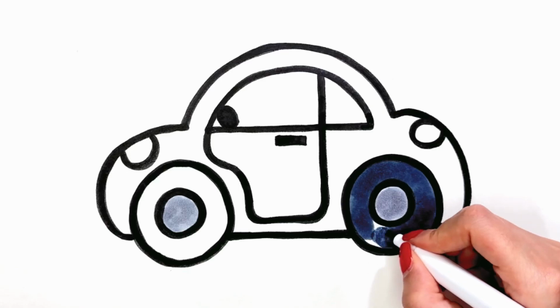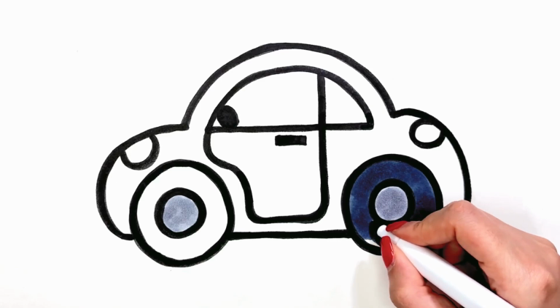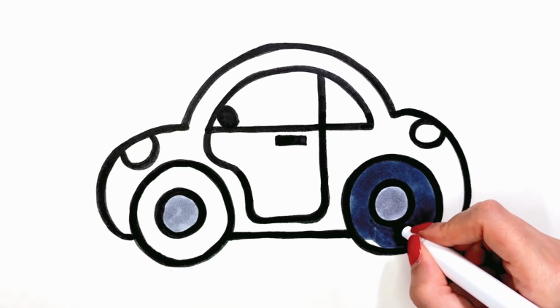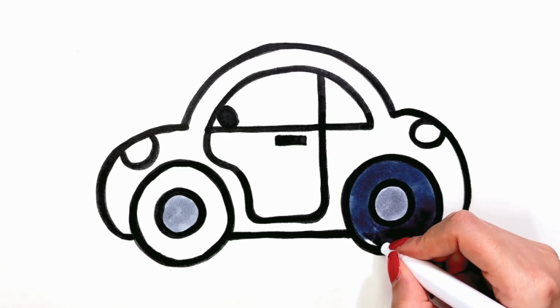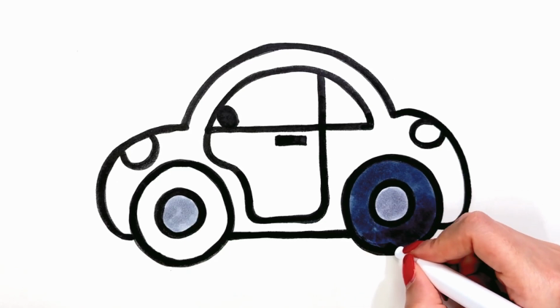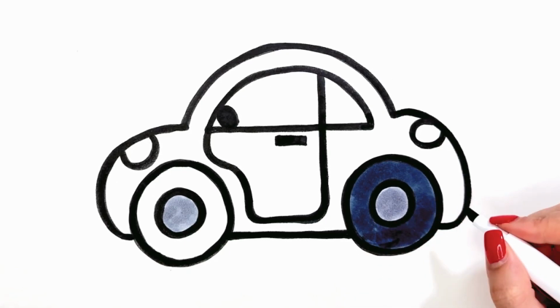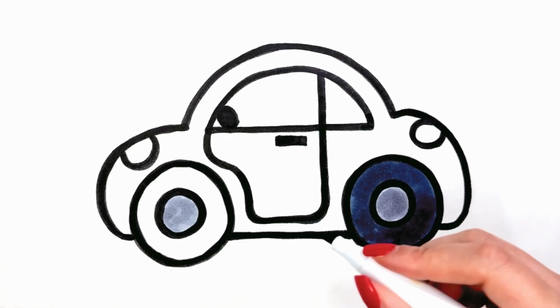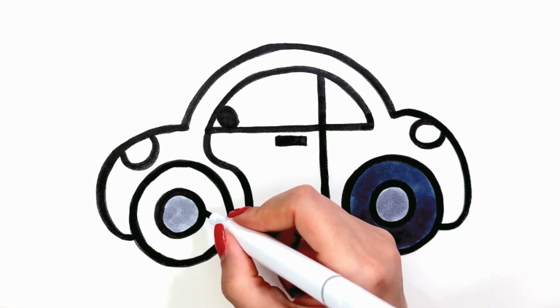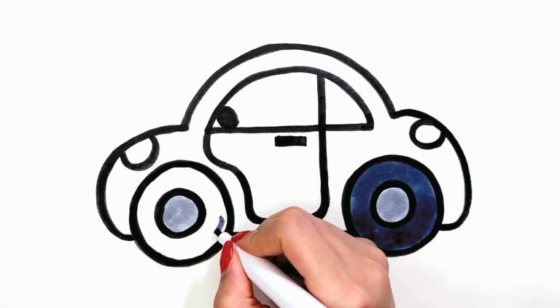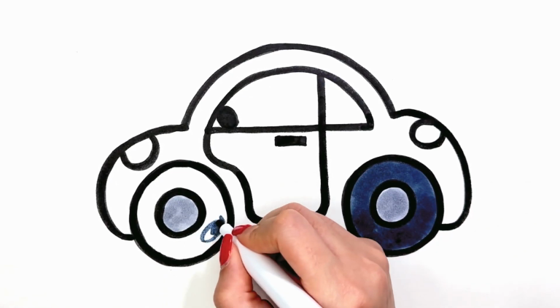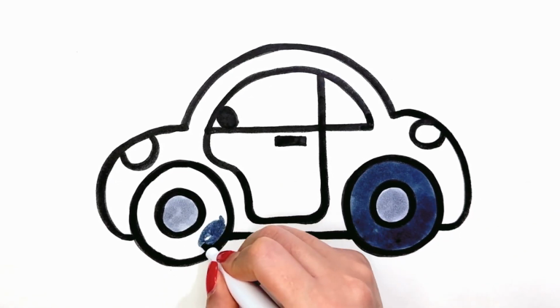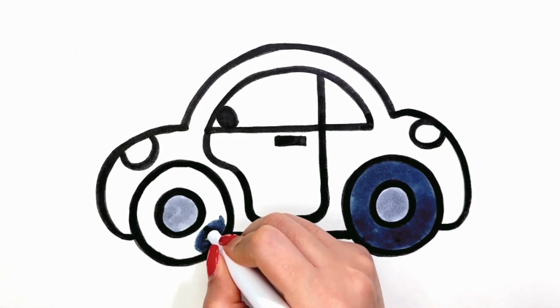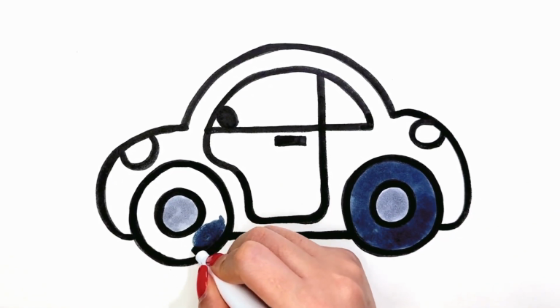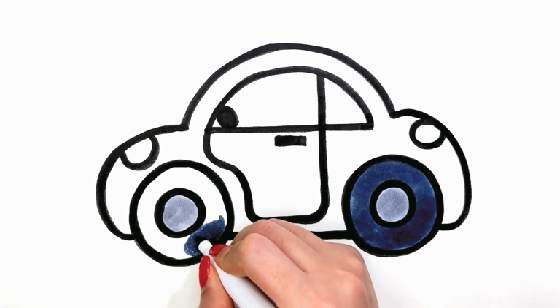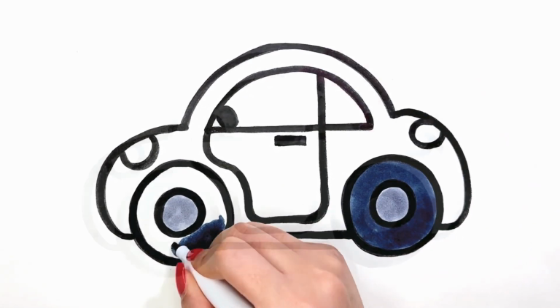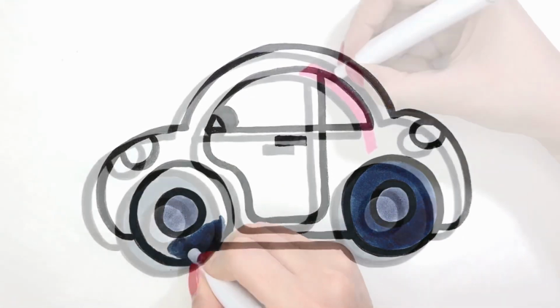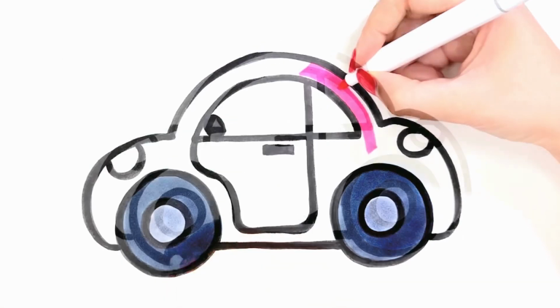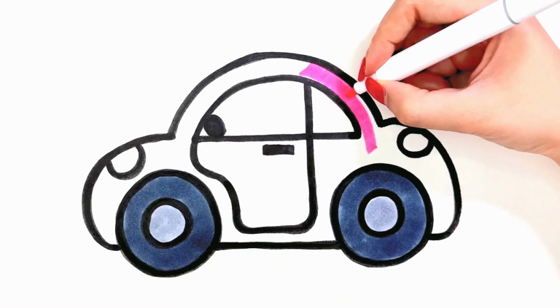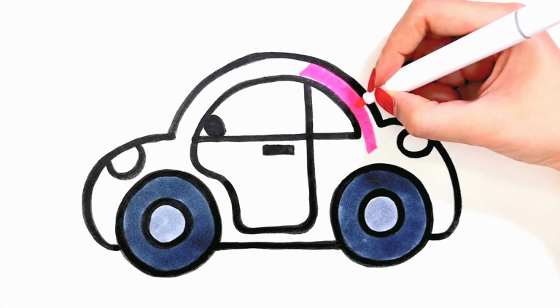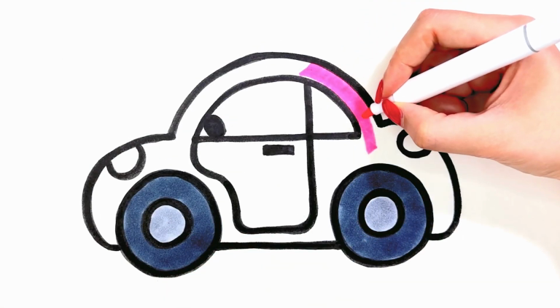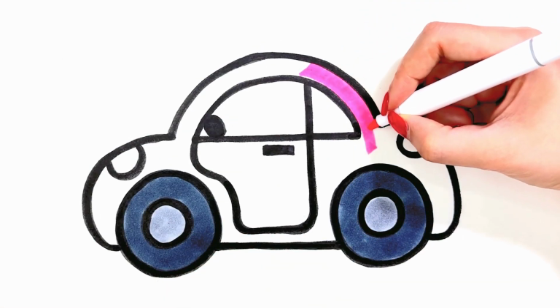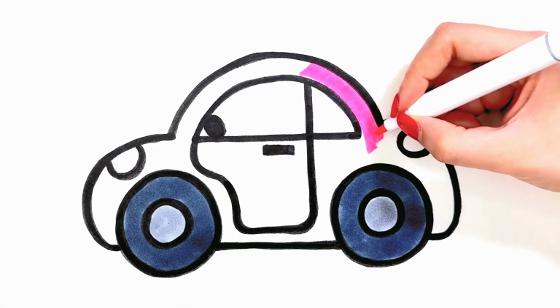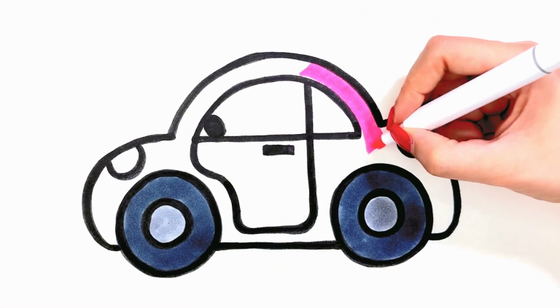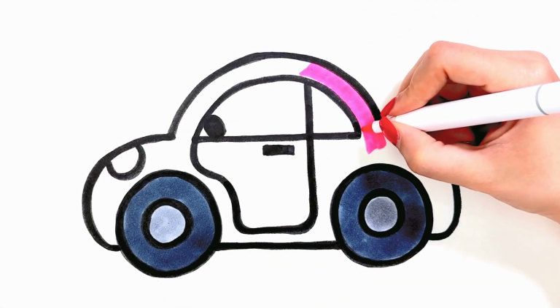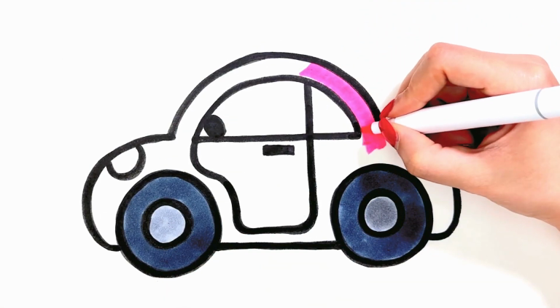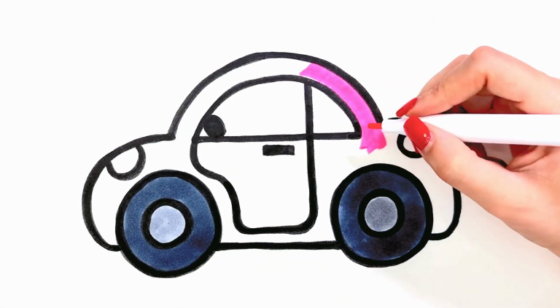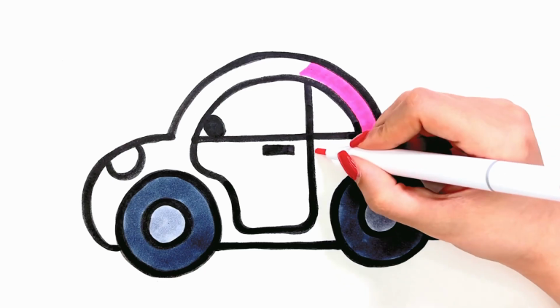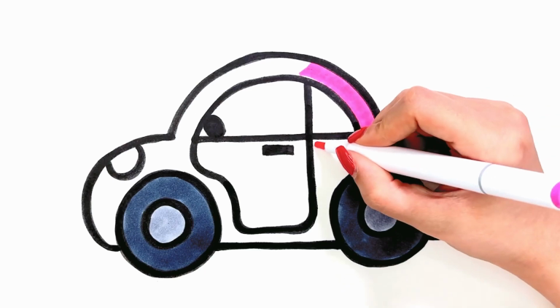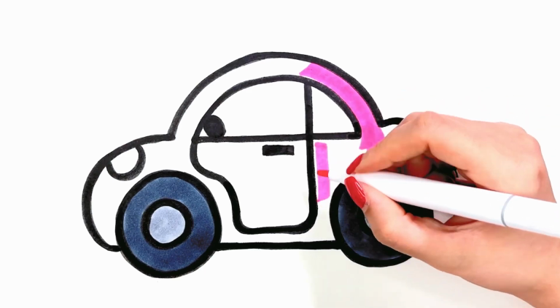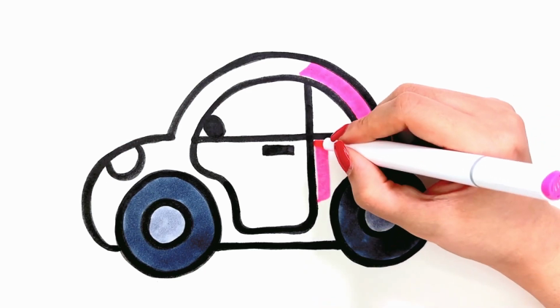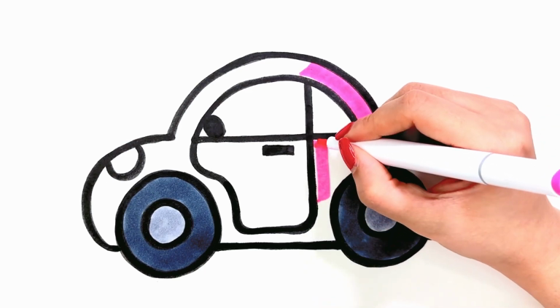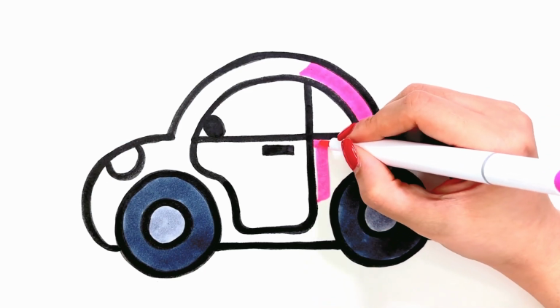Hi everyone! Welcome to the Sharp Eating channel. Today we want to drive the car.